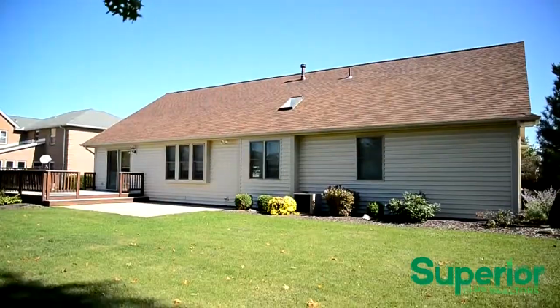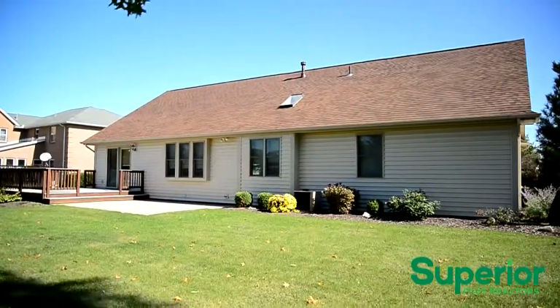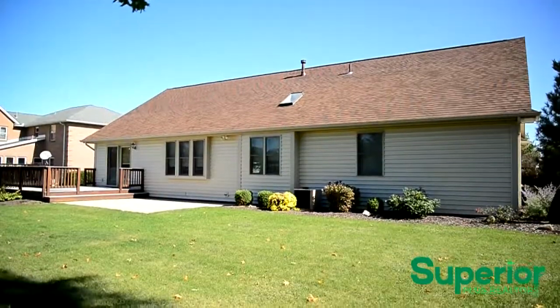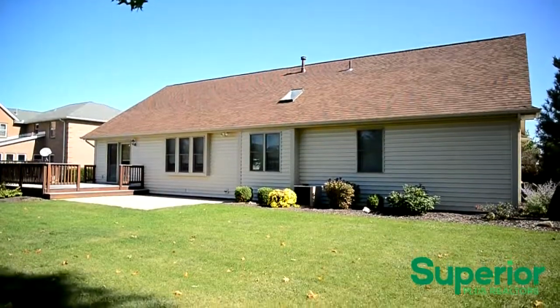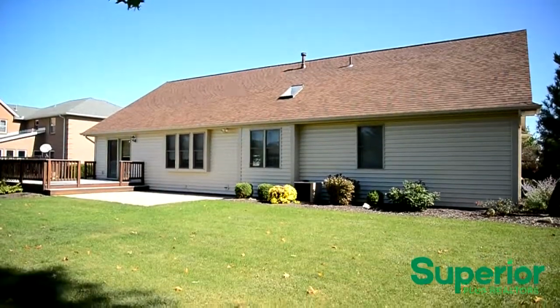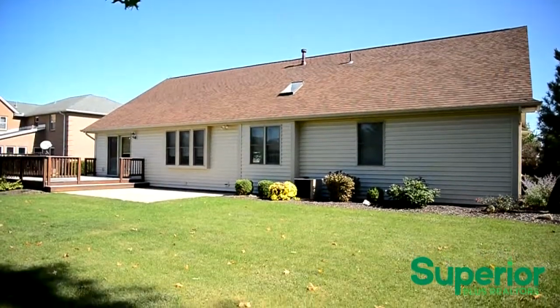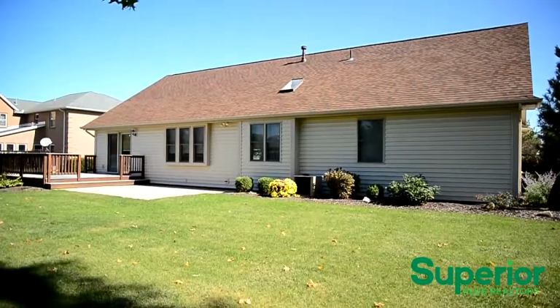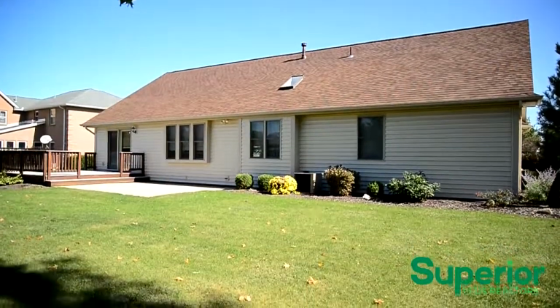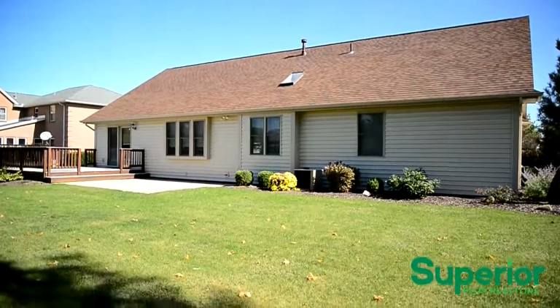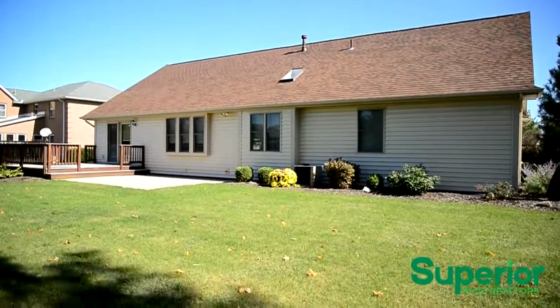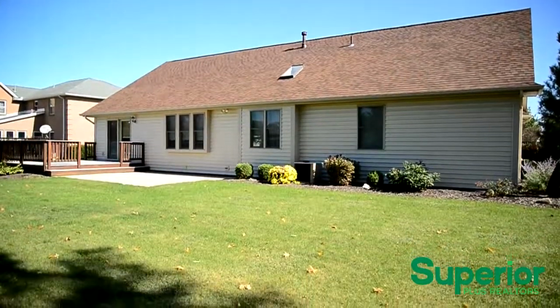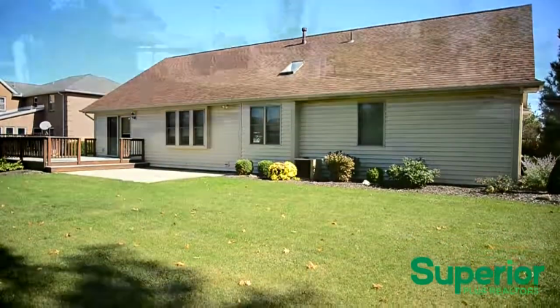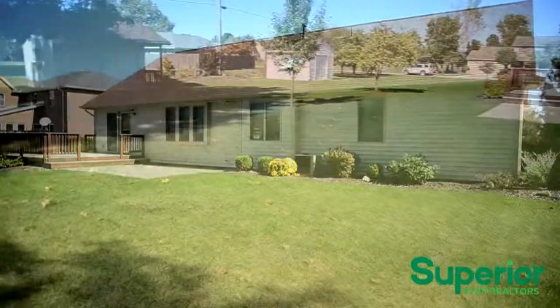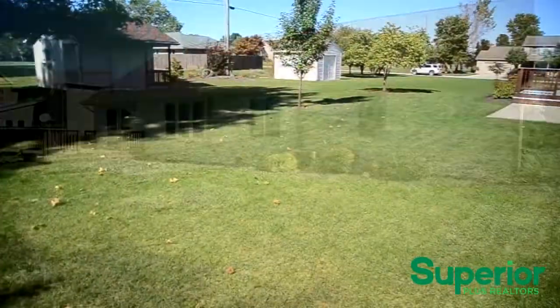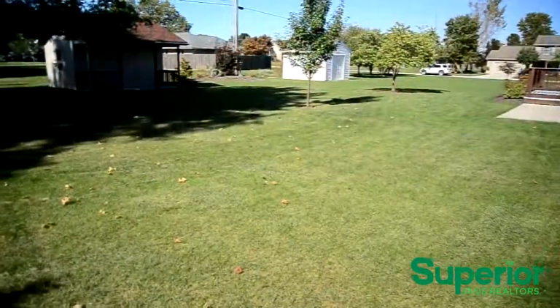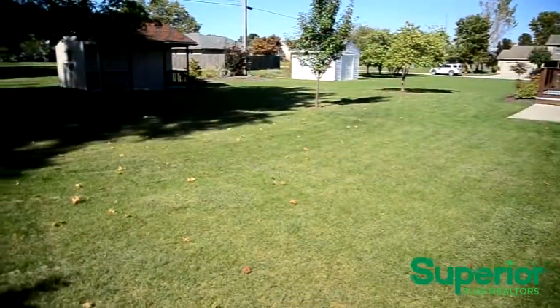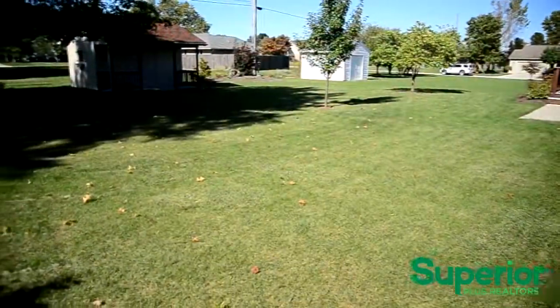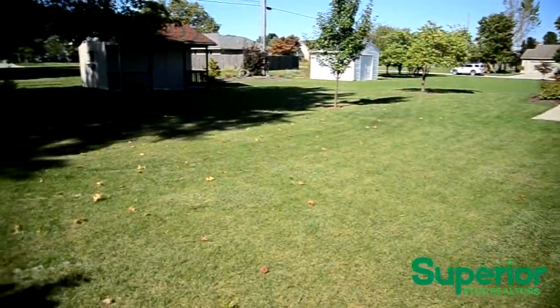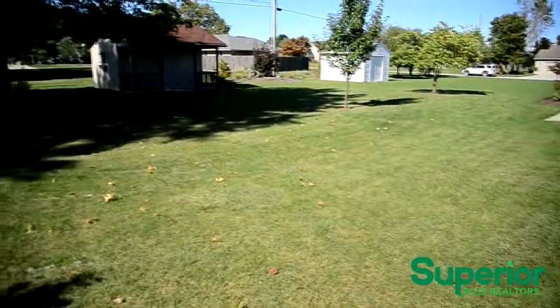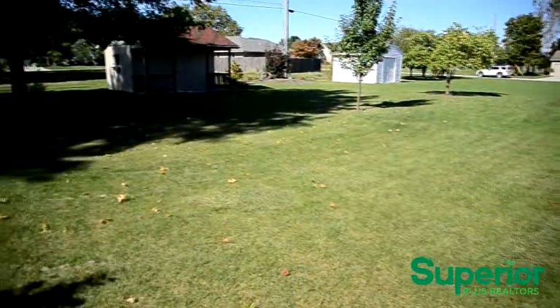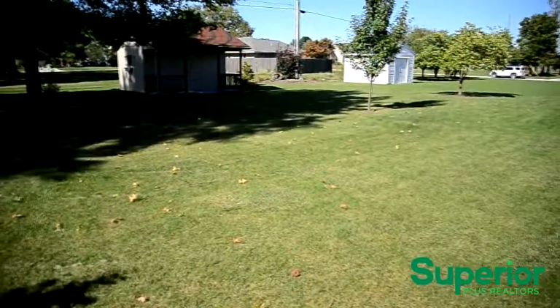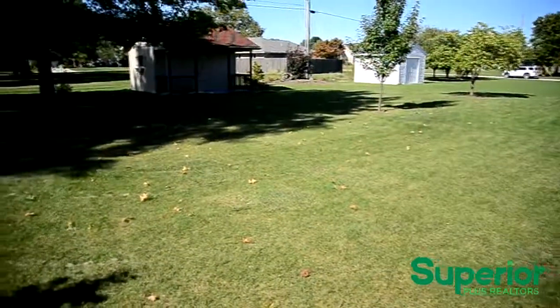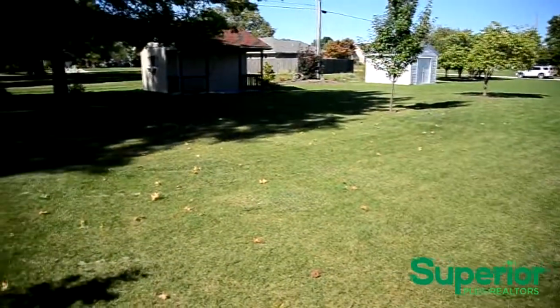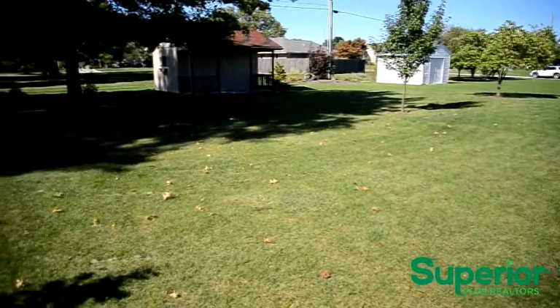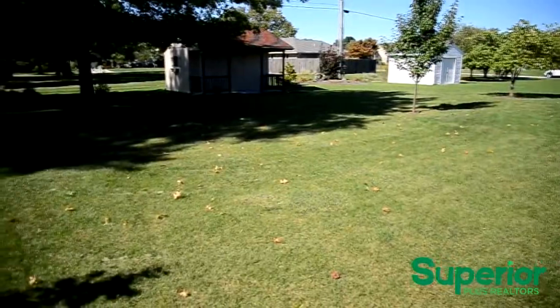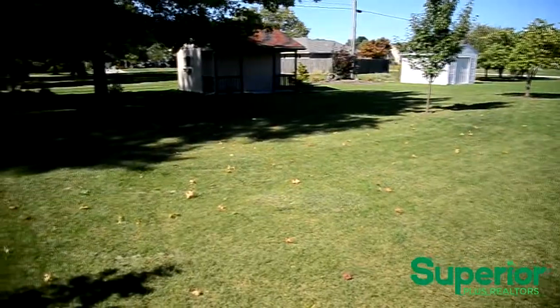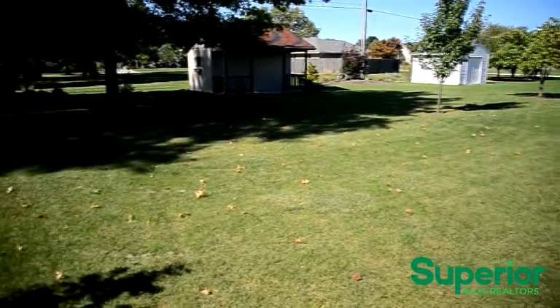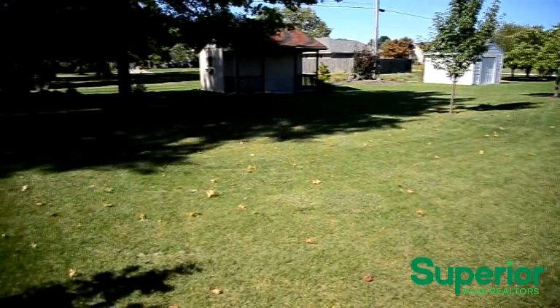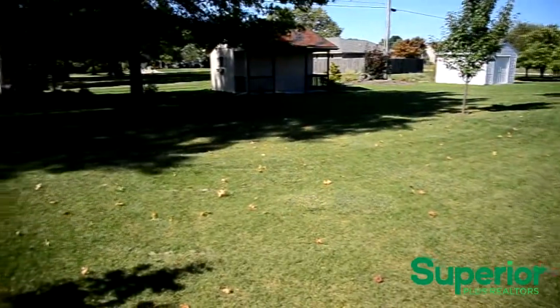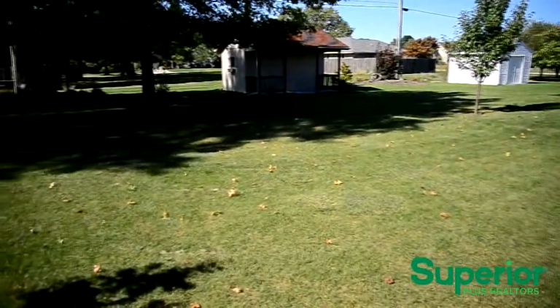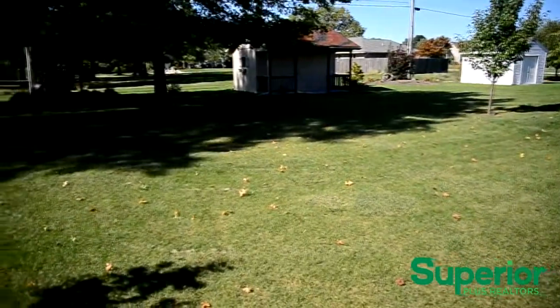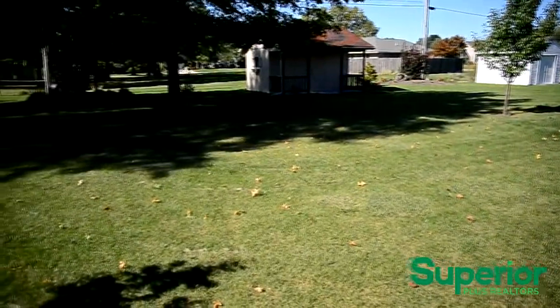The back of the home features a deck that's perfect for entertaining or relaxing. It overlooks the well-manicured backyard that includes a storage shed.